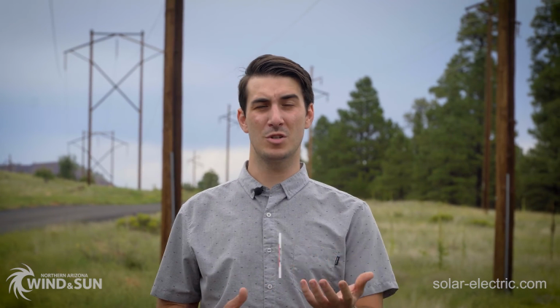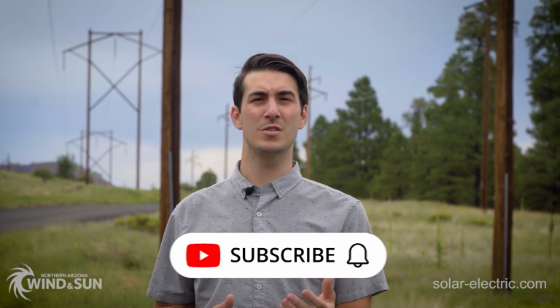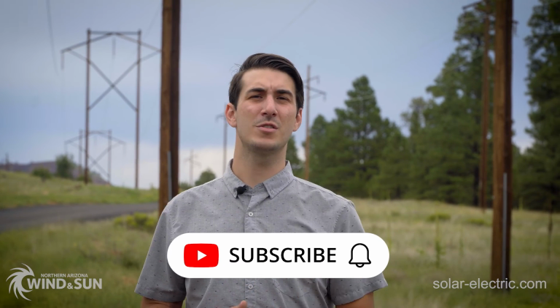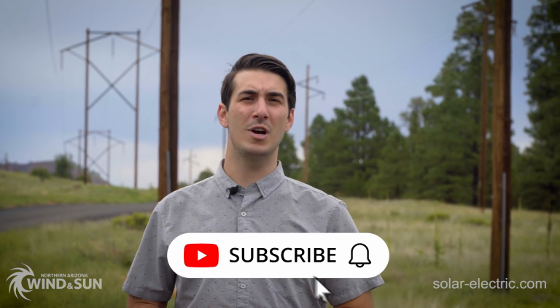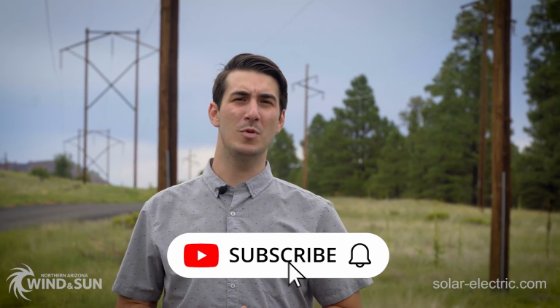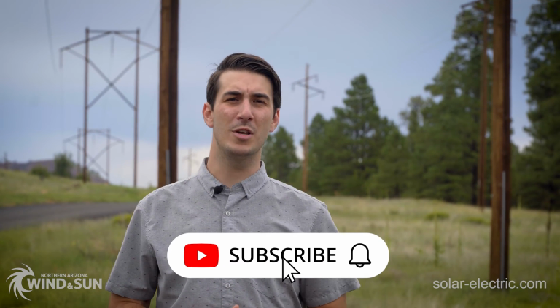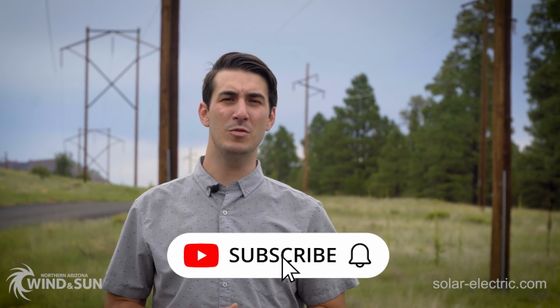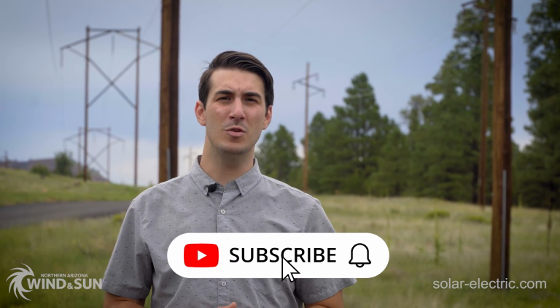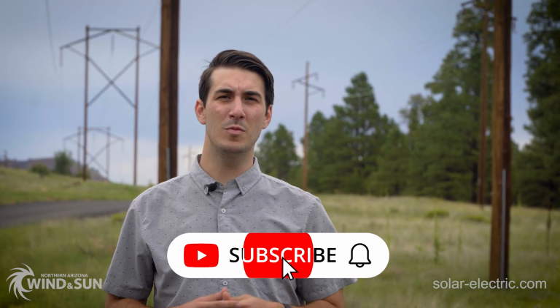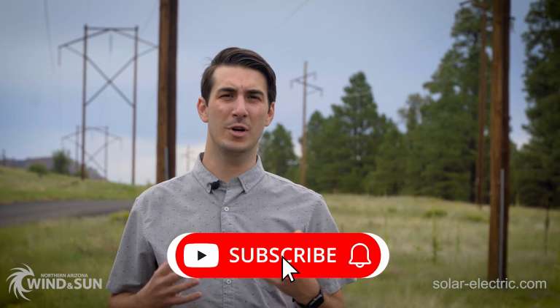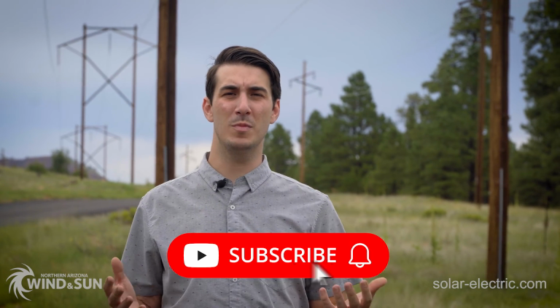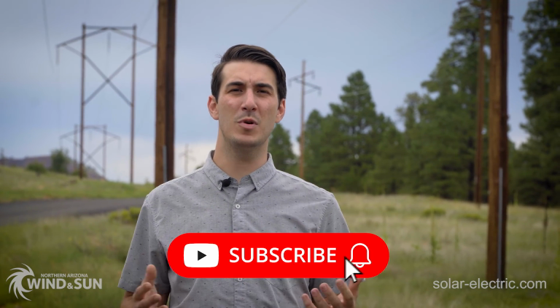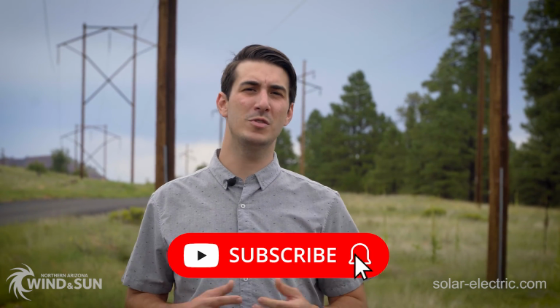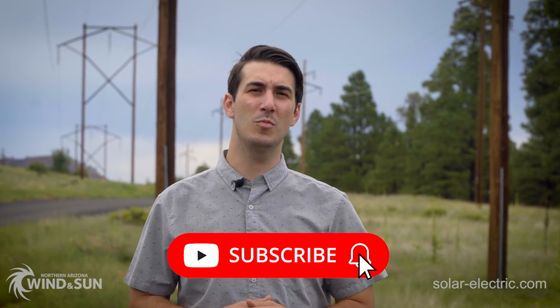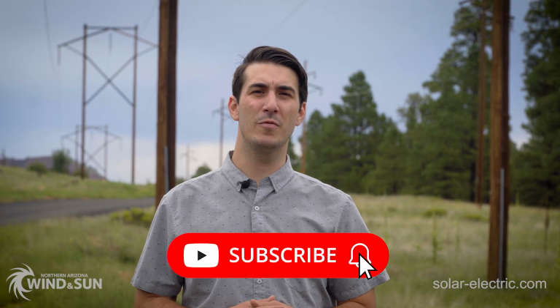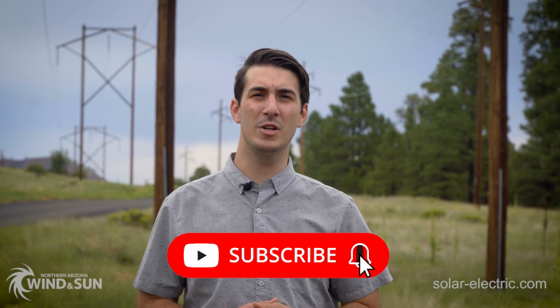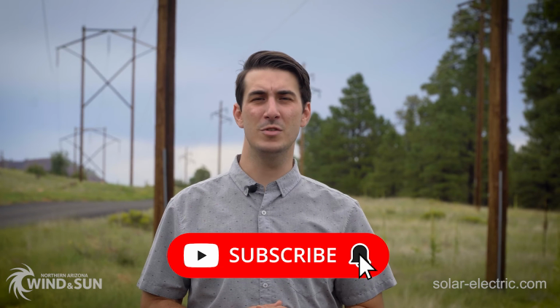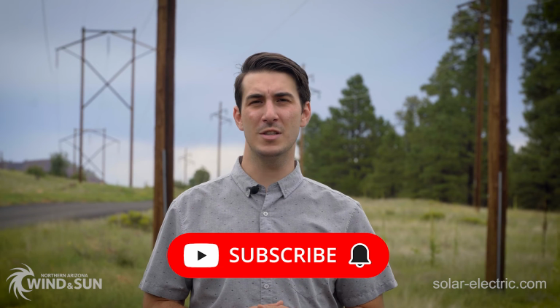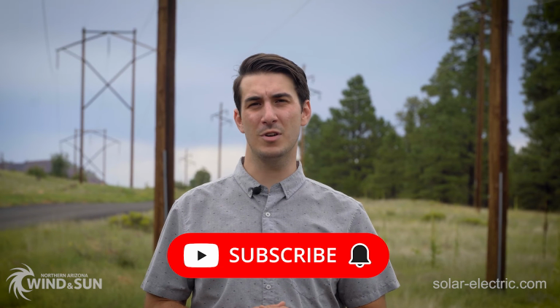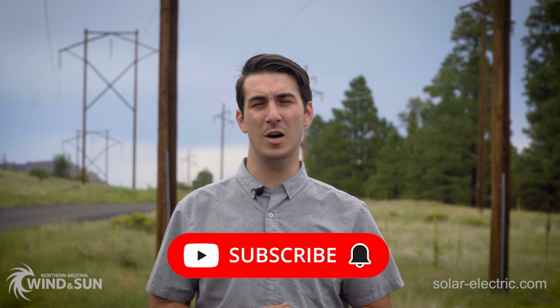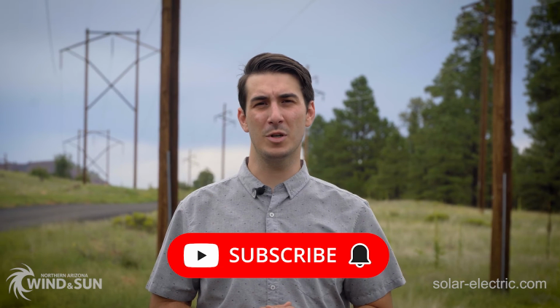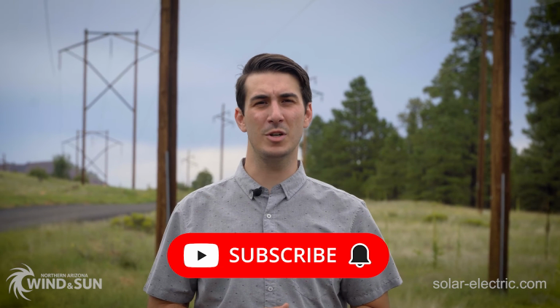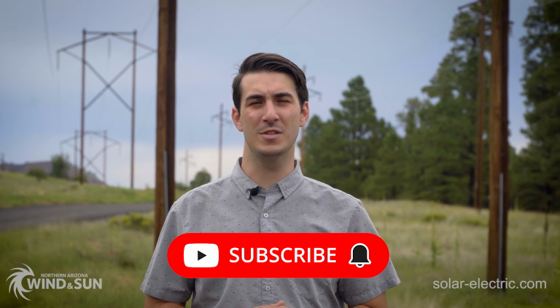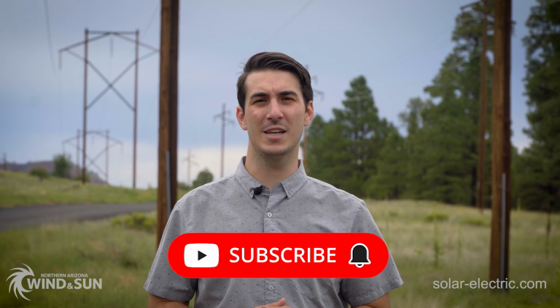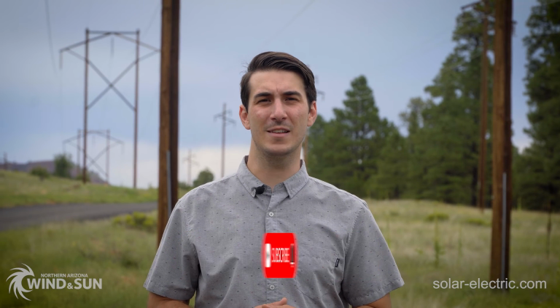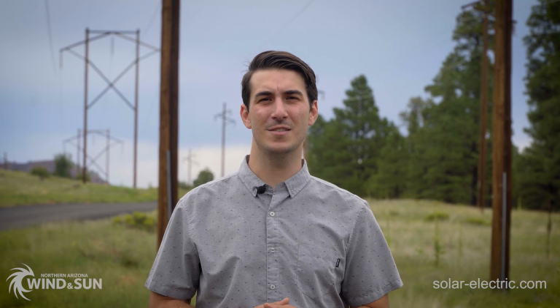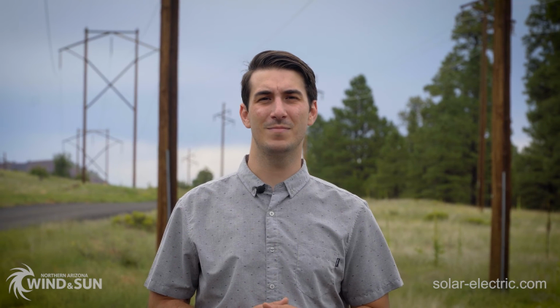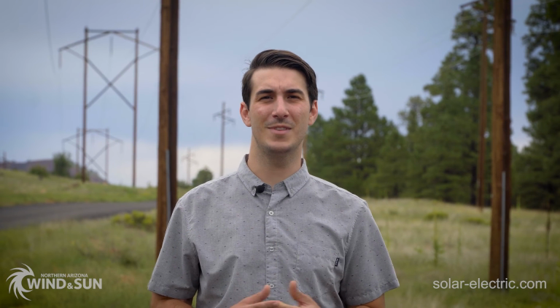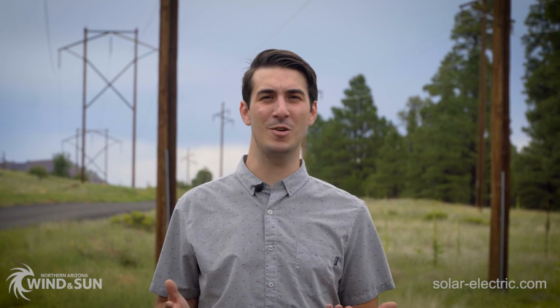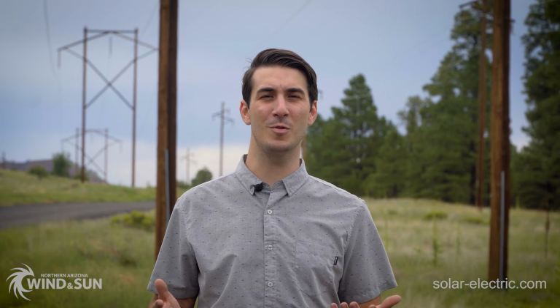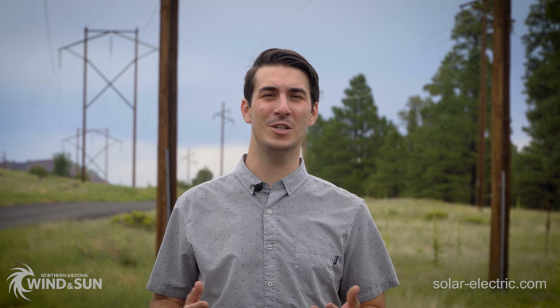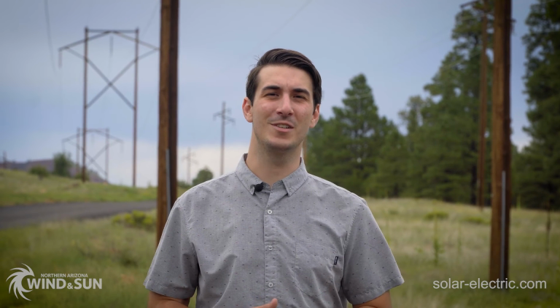Be sure to subscribe to our YouTube. We're going to be posting more videos answering common questions like this. Thank you for watching.